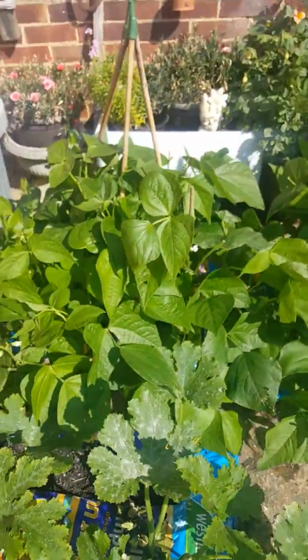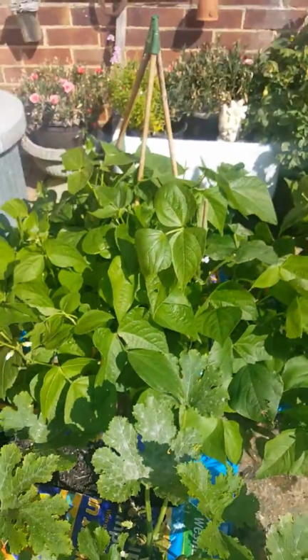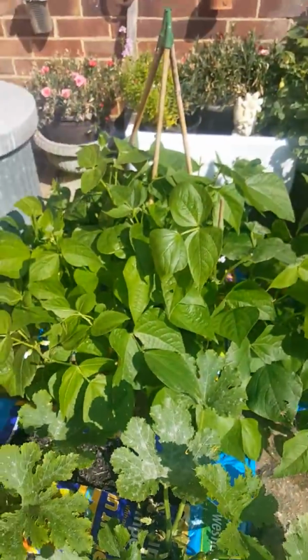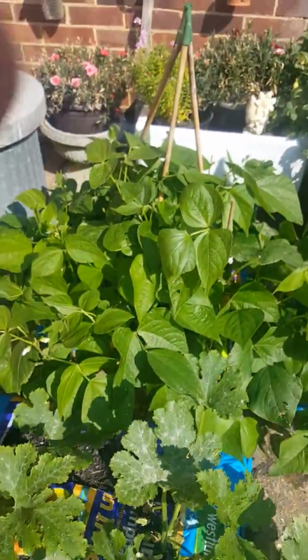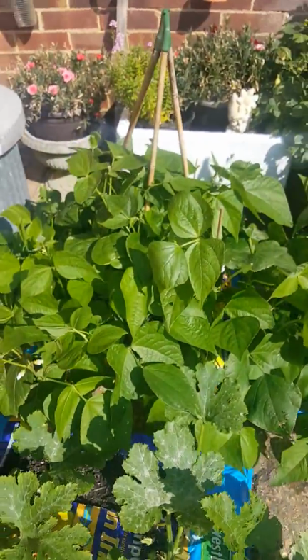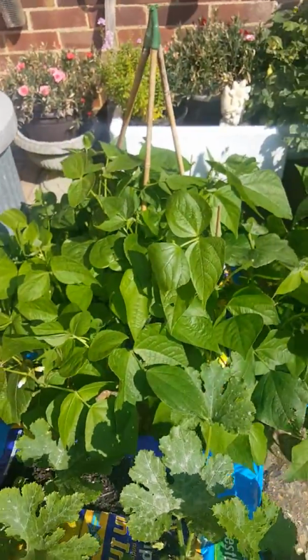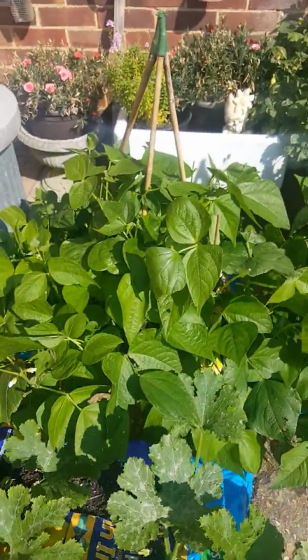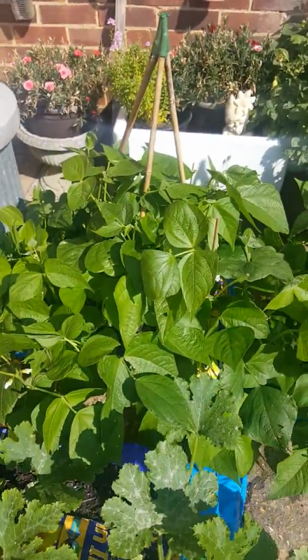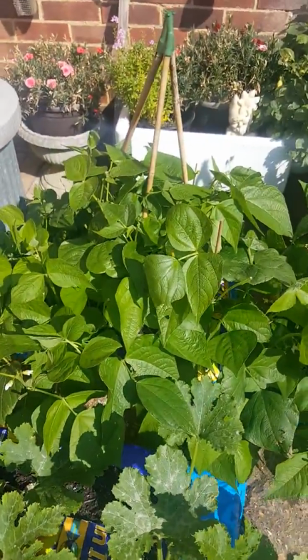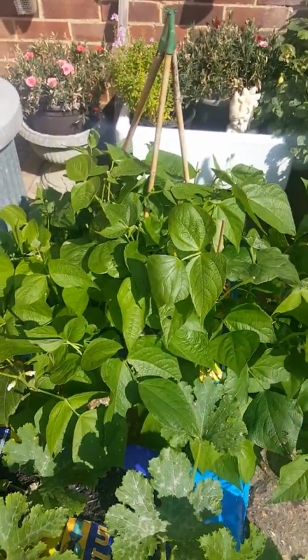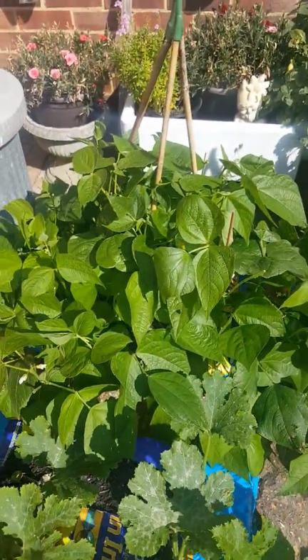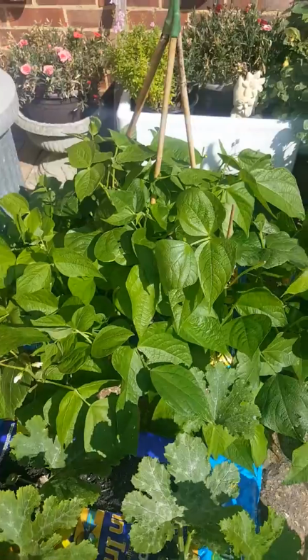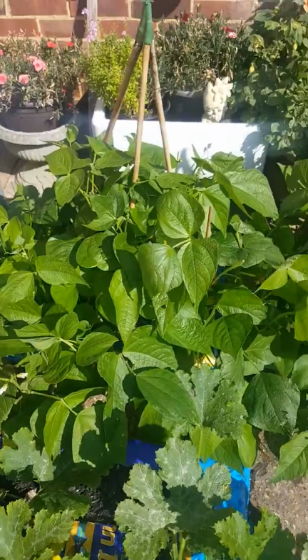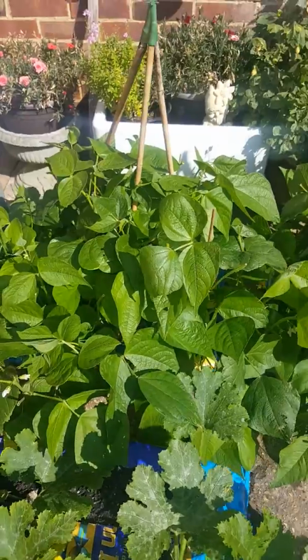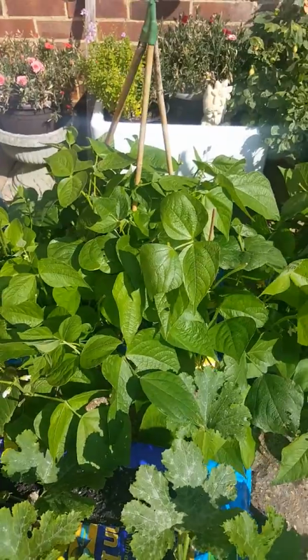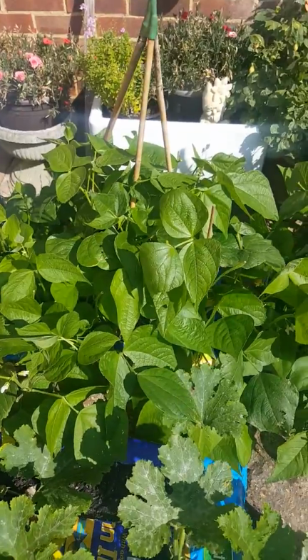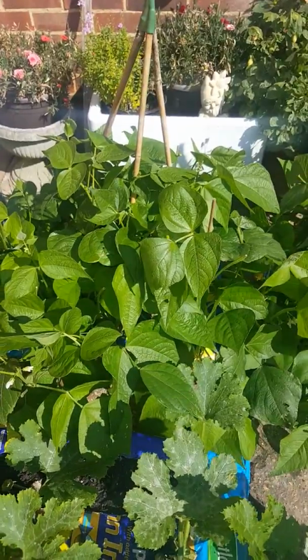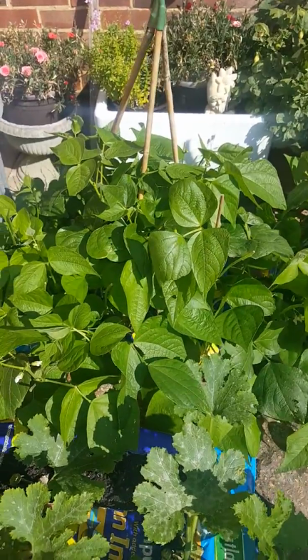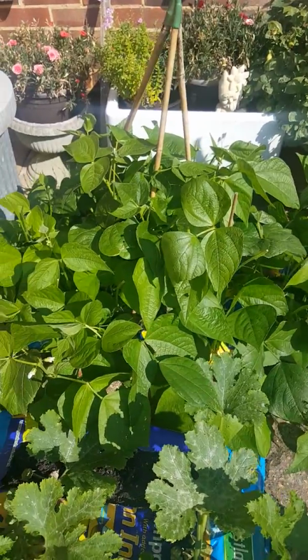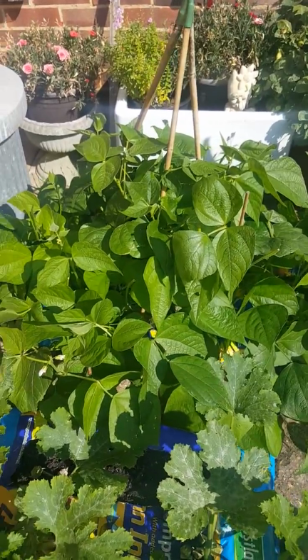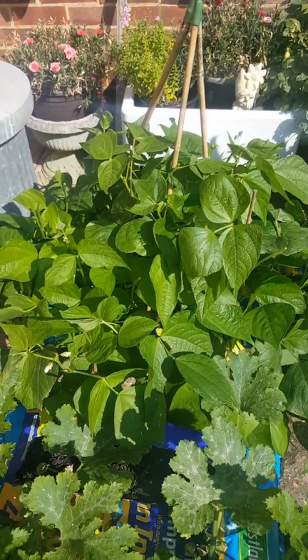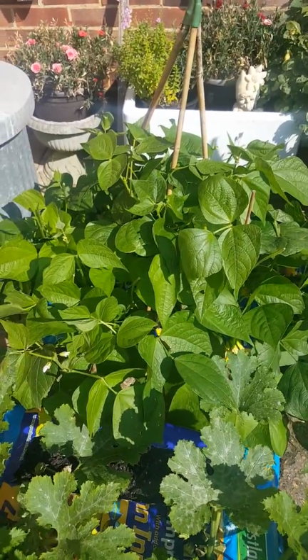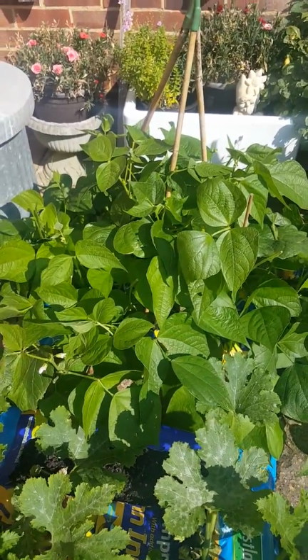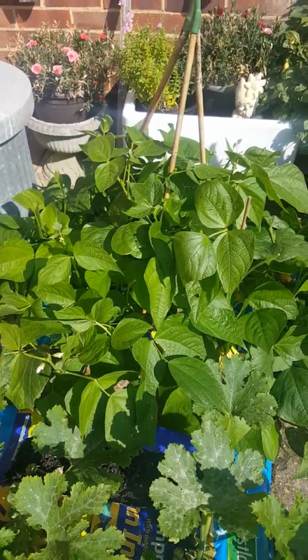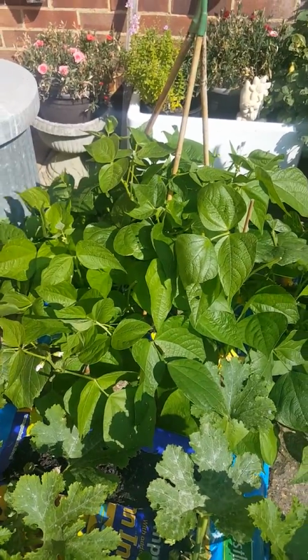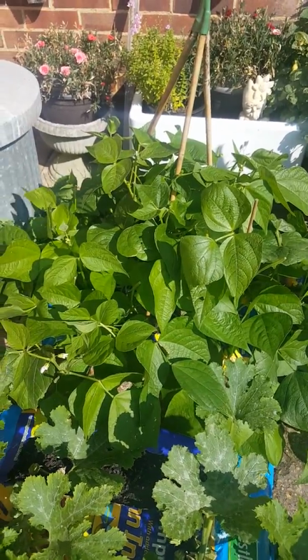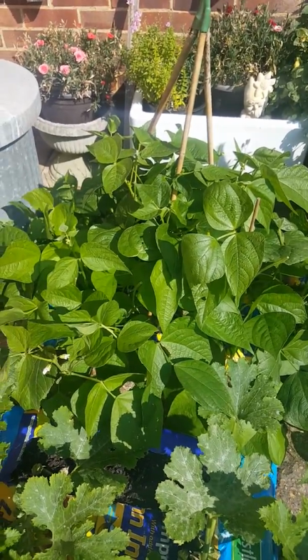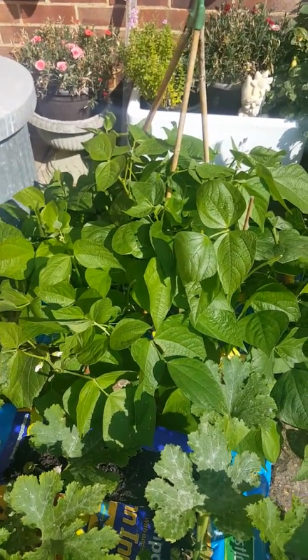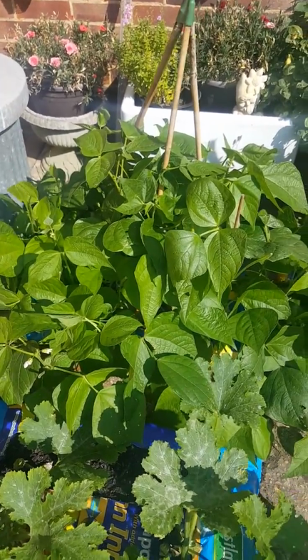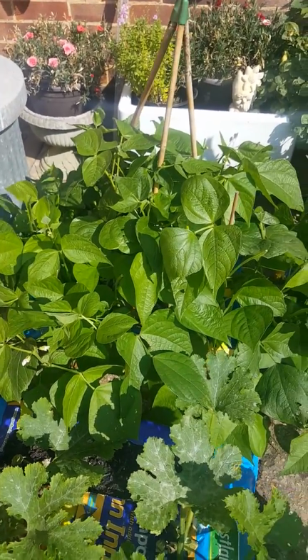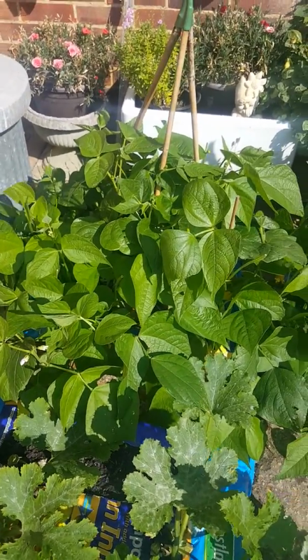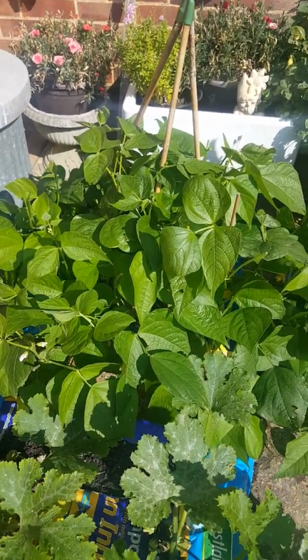And if you look up there very quickly, that's my second lot of beans. They've now got flowers on, so they should be producing some nice beans soon.